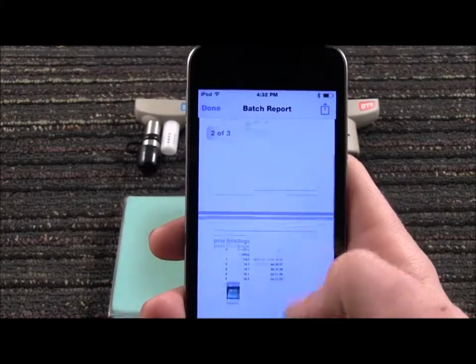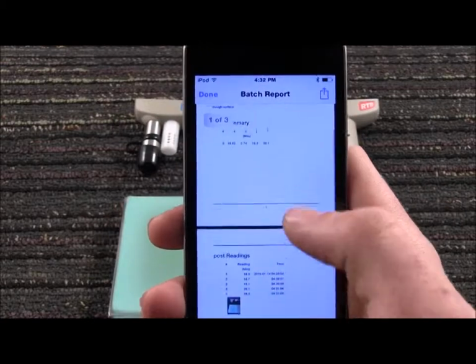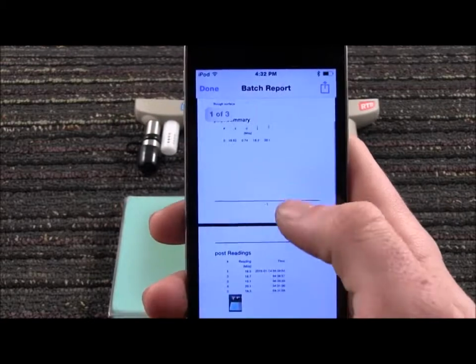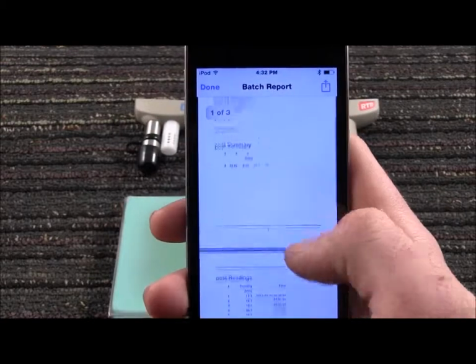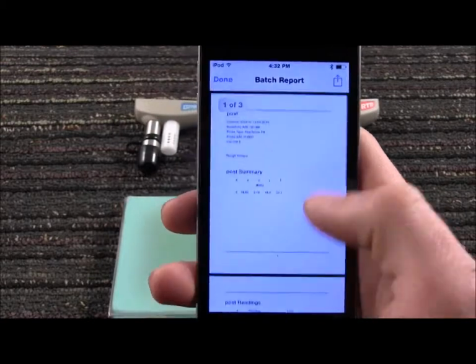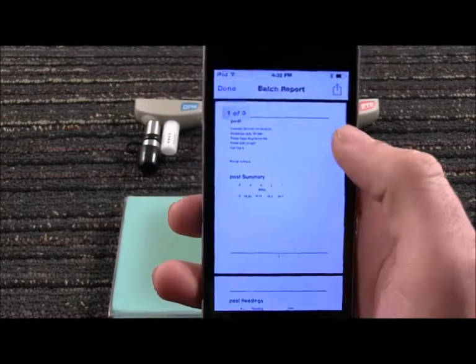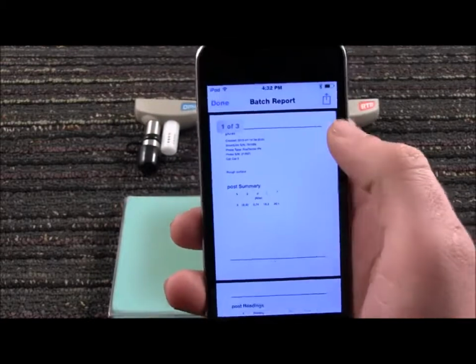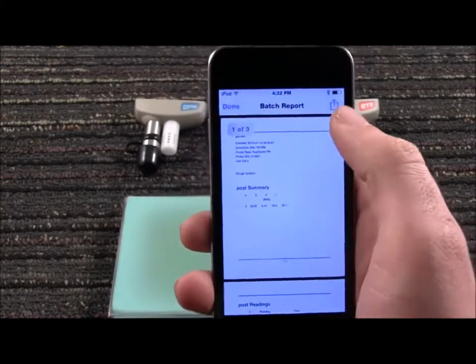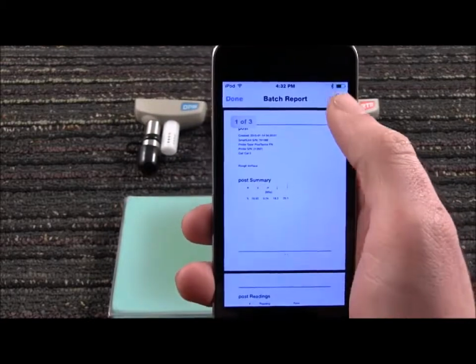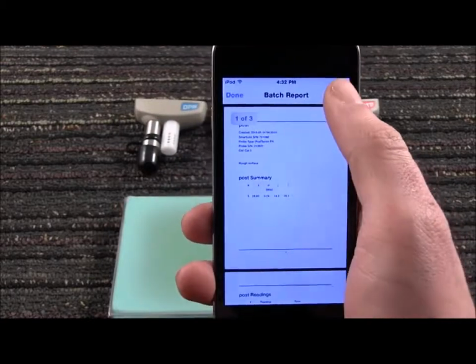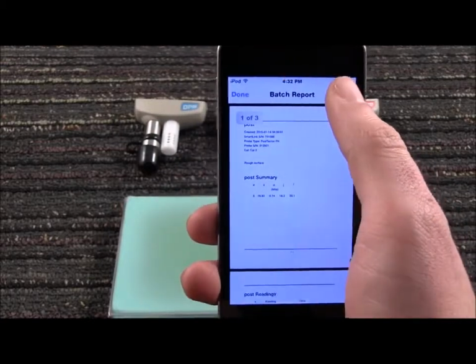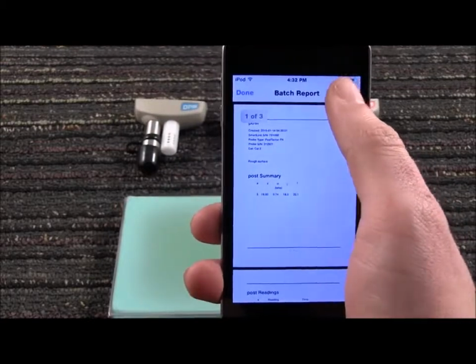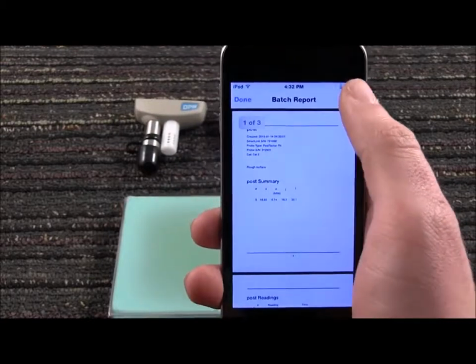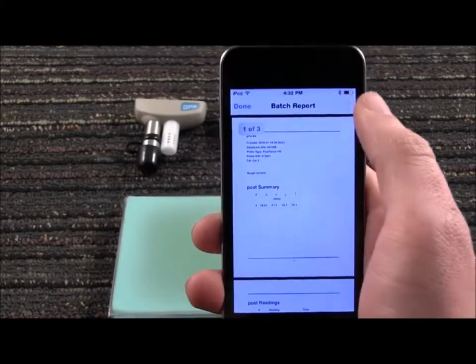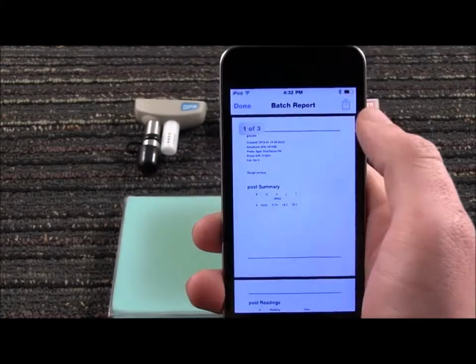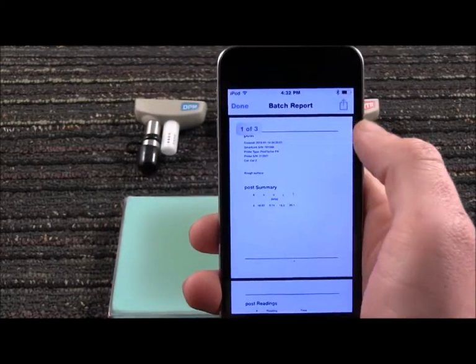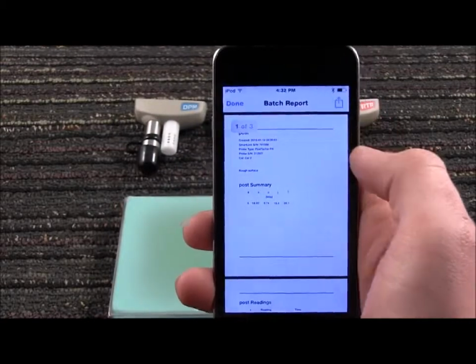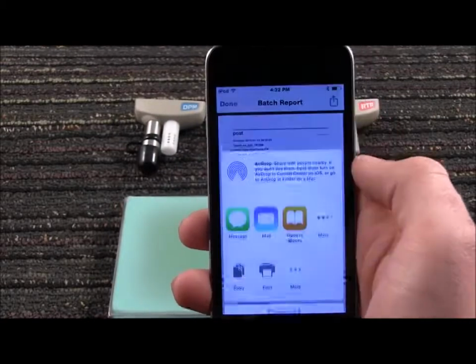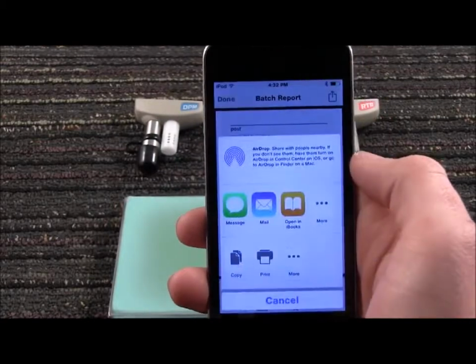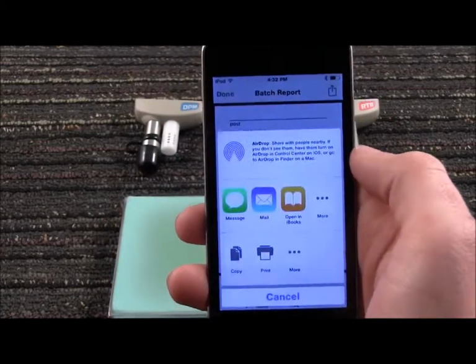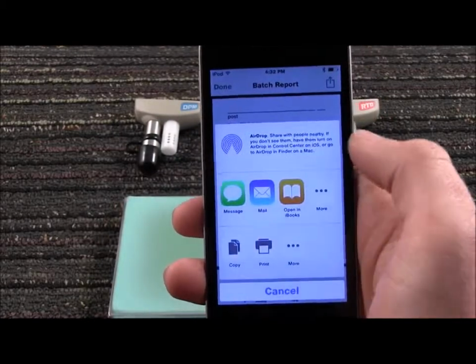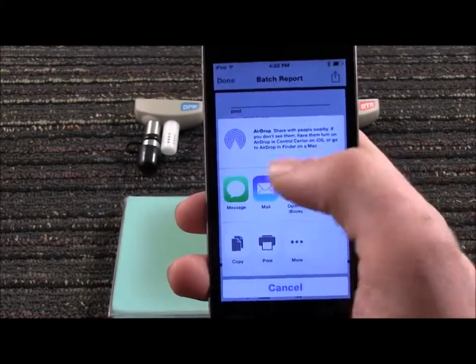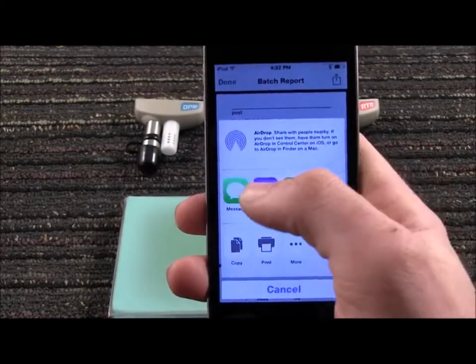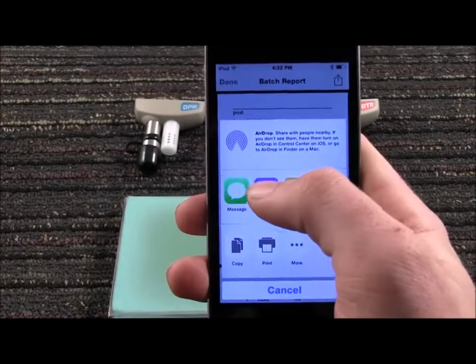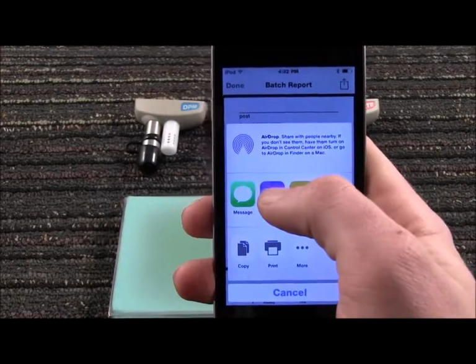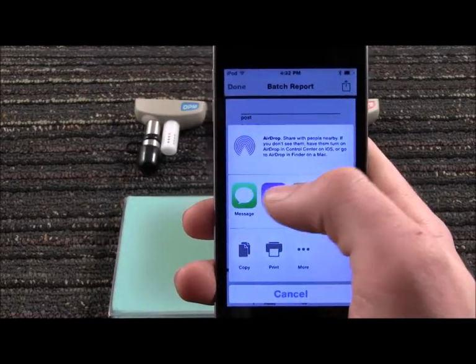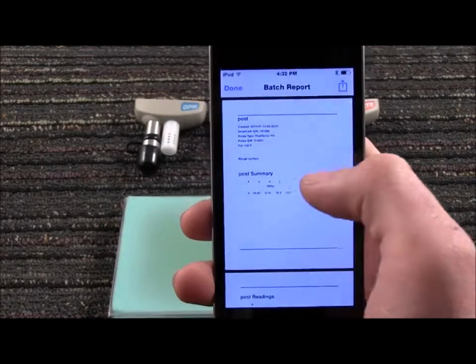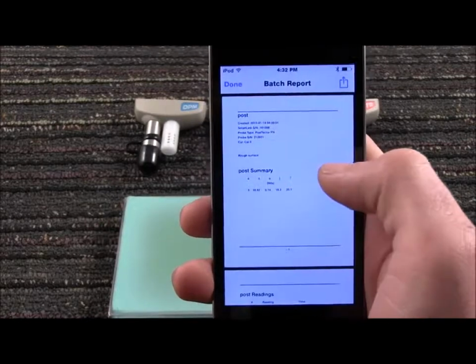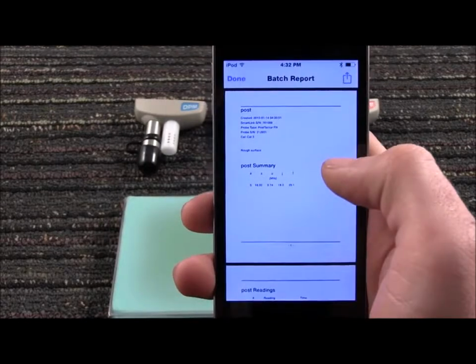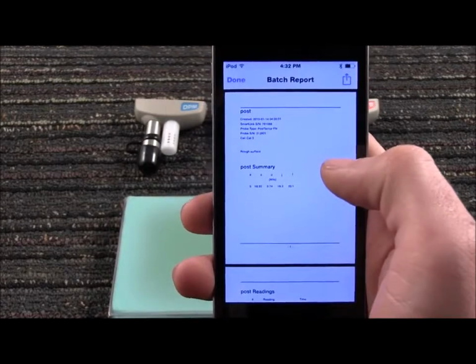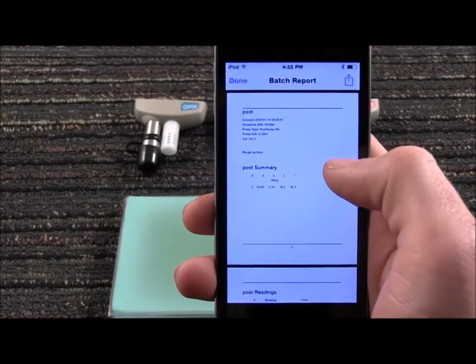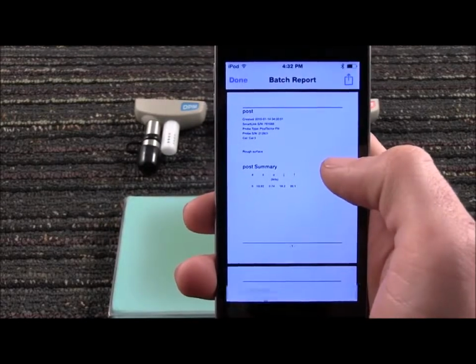Quickly share the report via email, AirPrint, Dropbox, or other applications on your device.